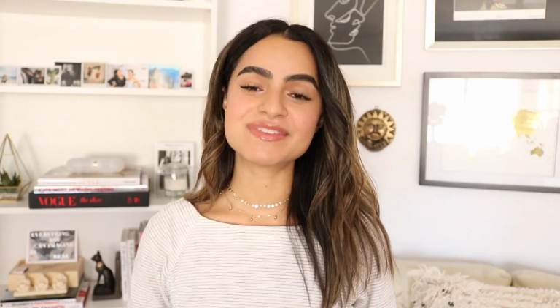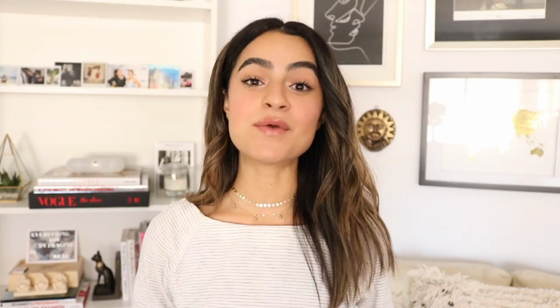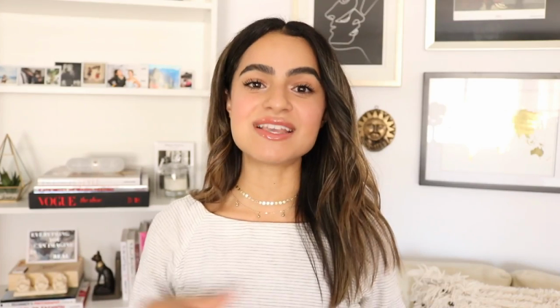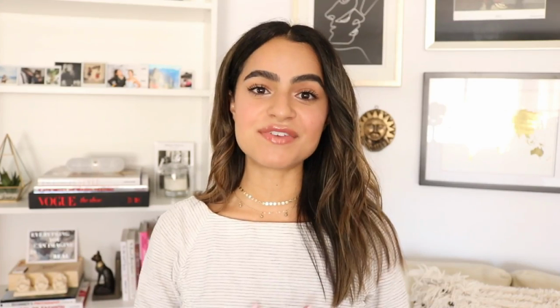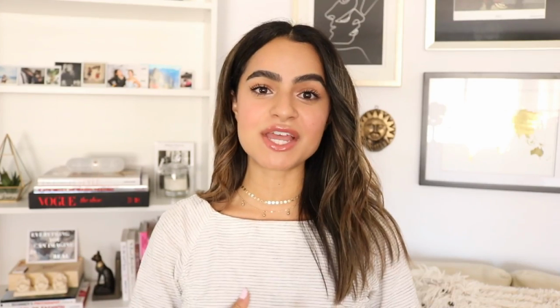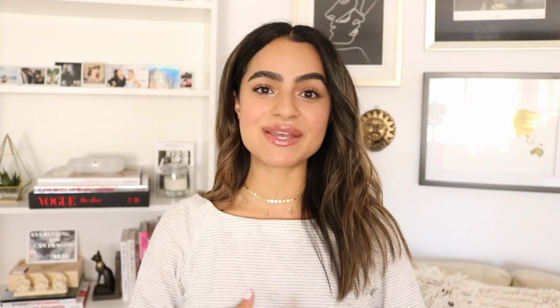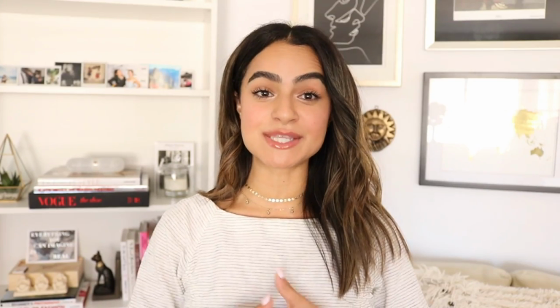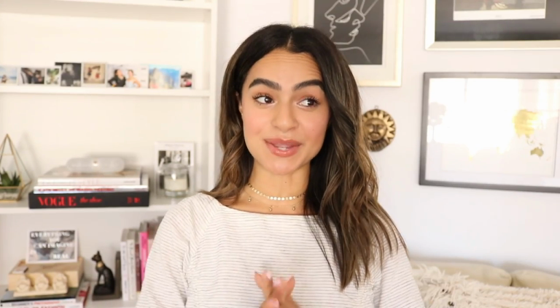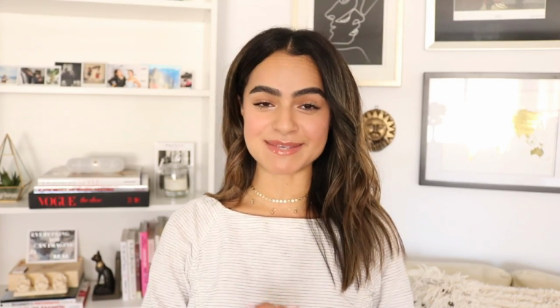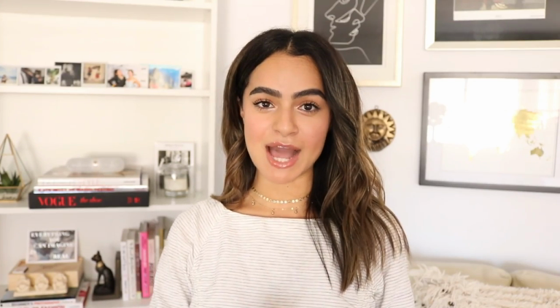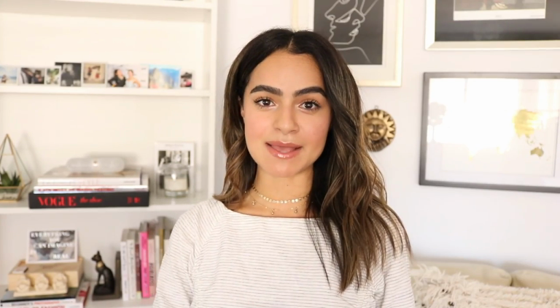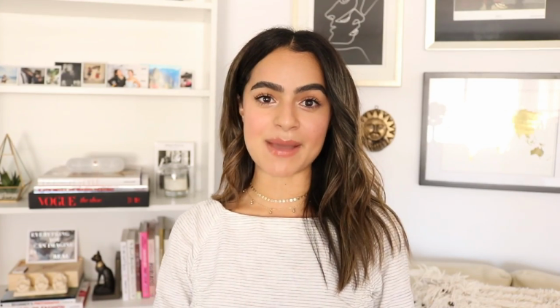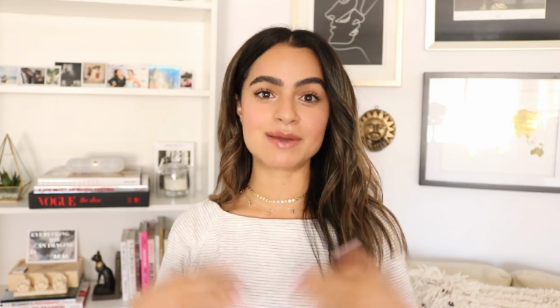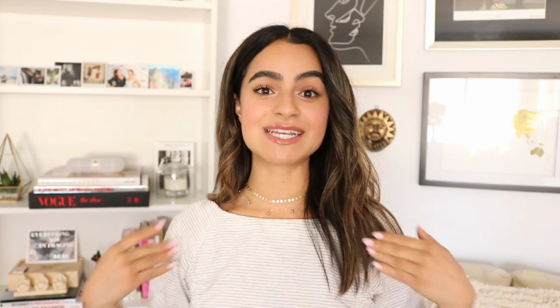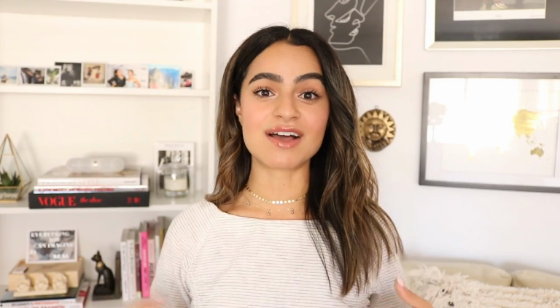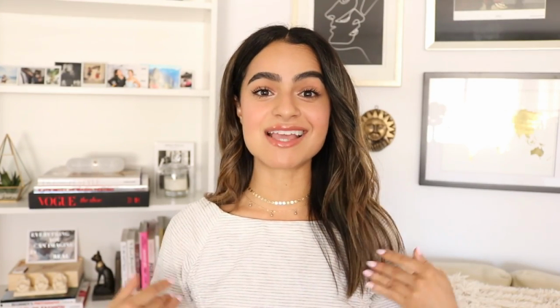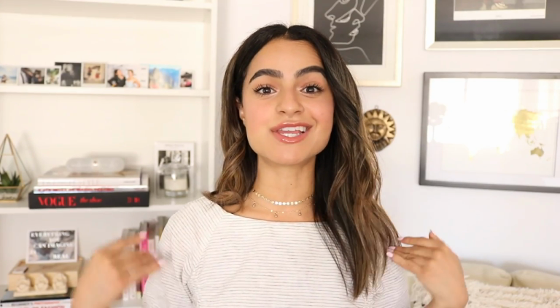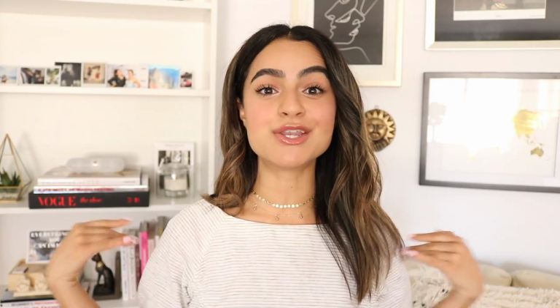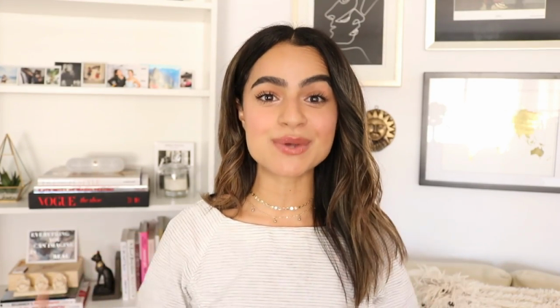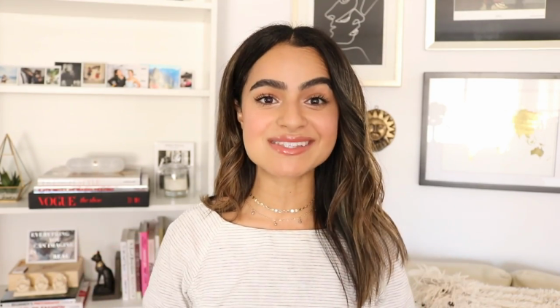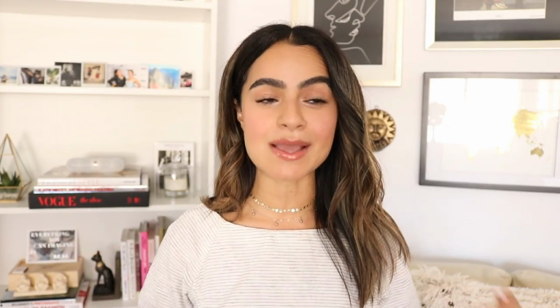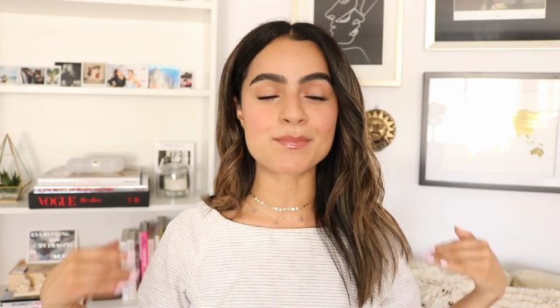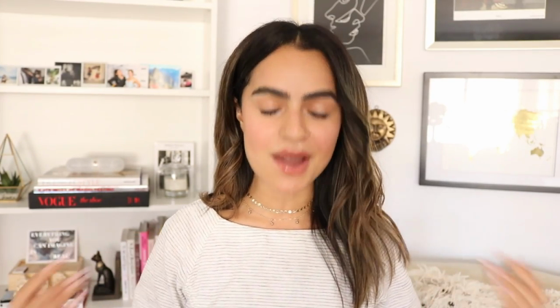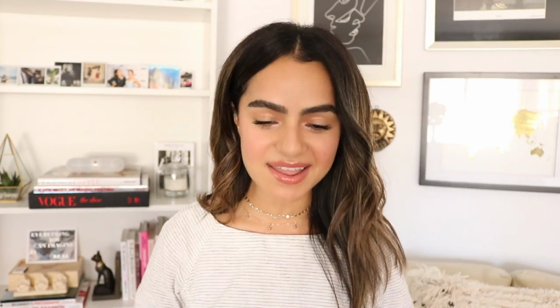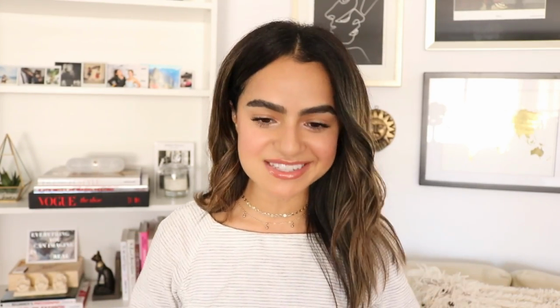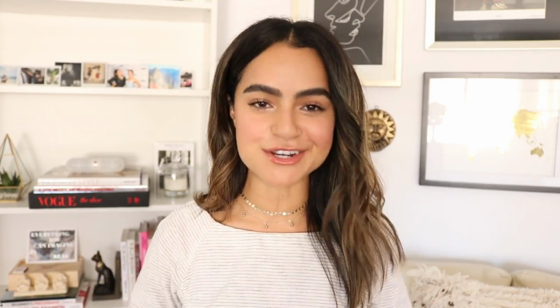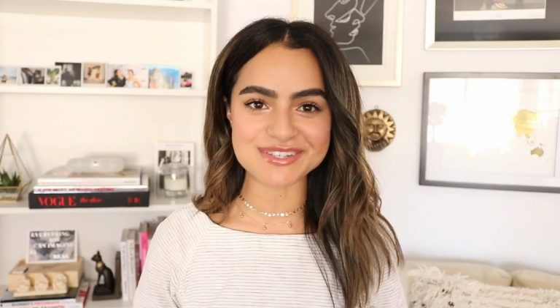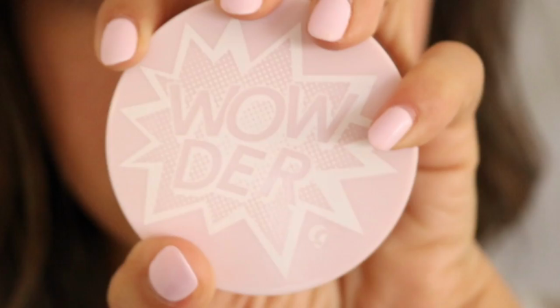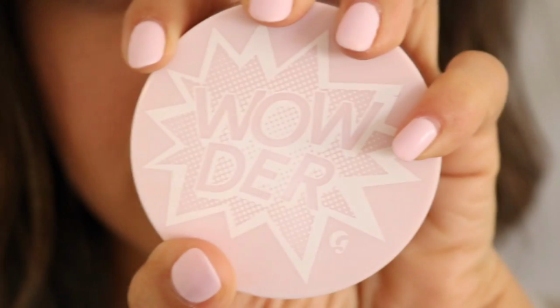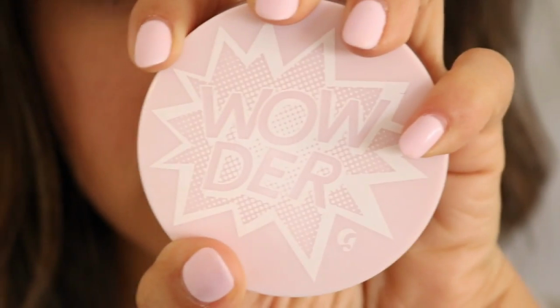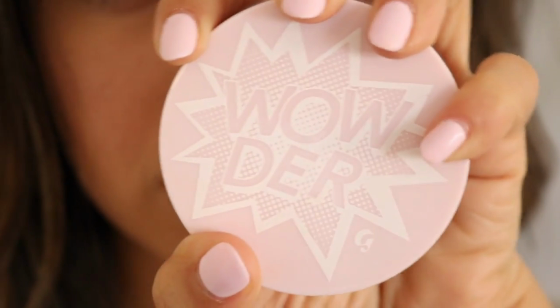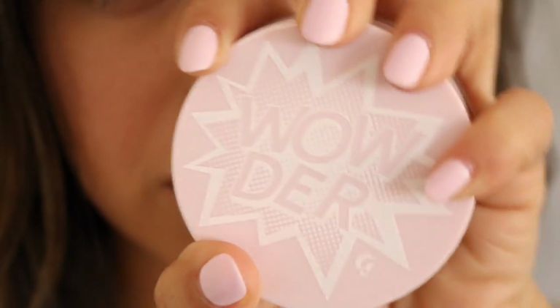This video is going to be all about Glossier's newest product, their newest launch: Wowder.